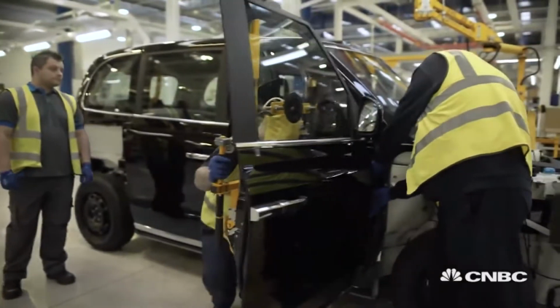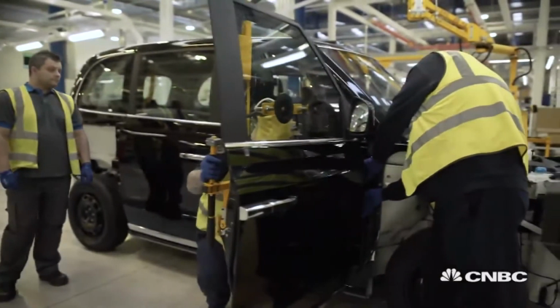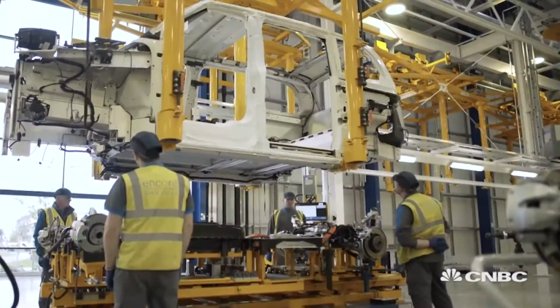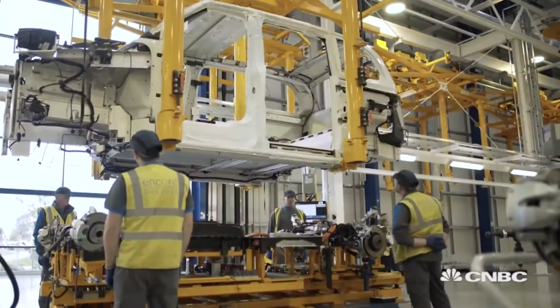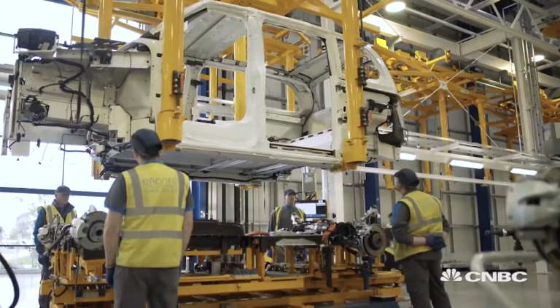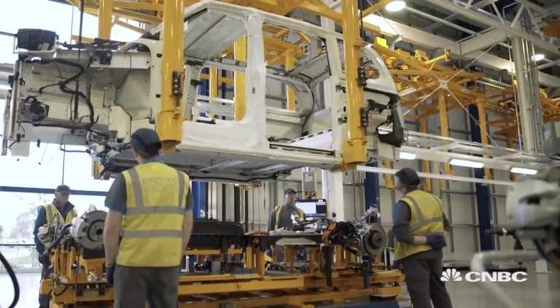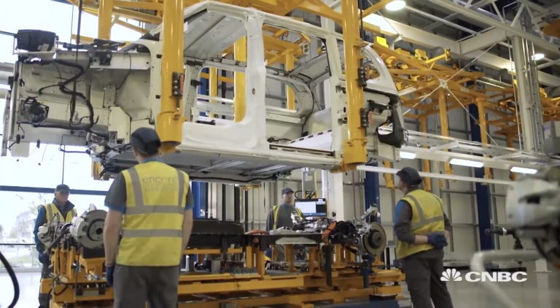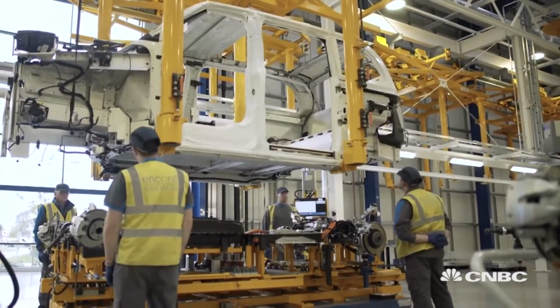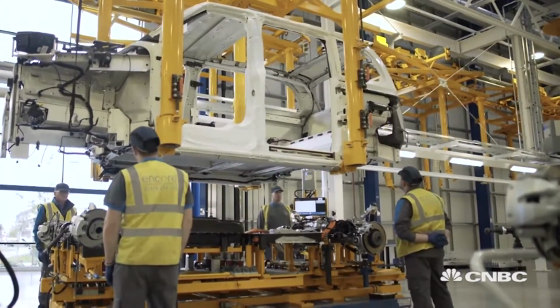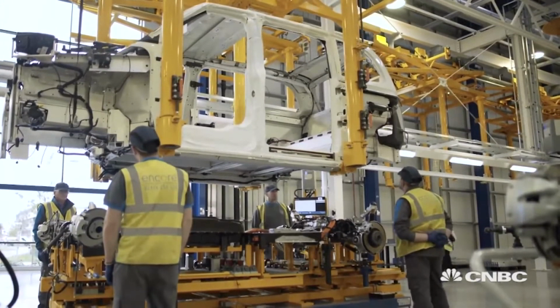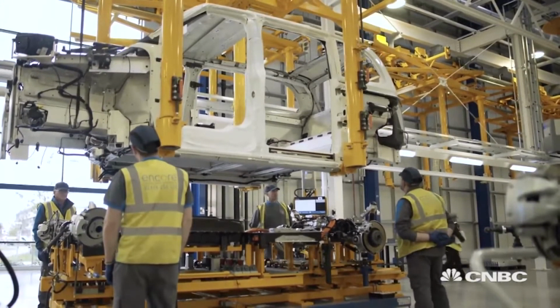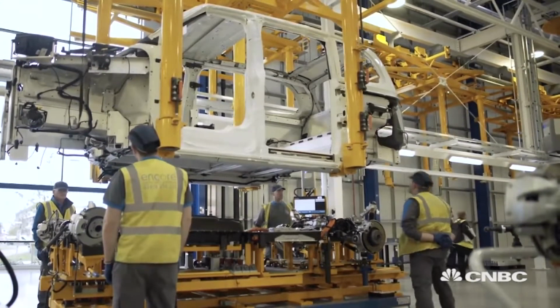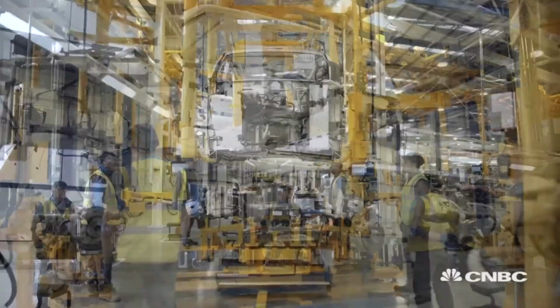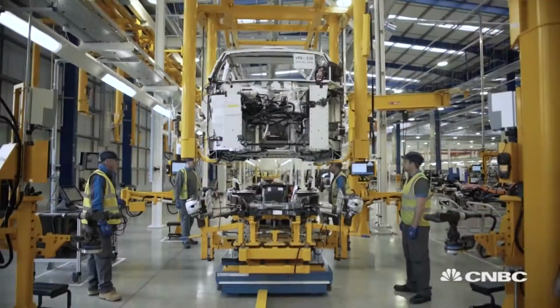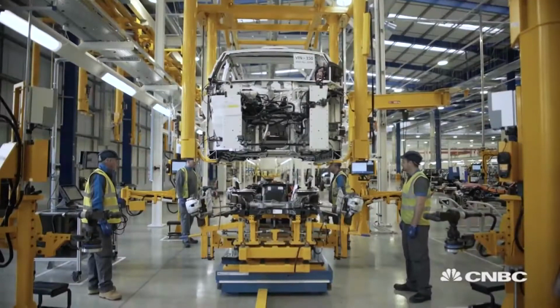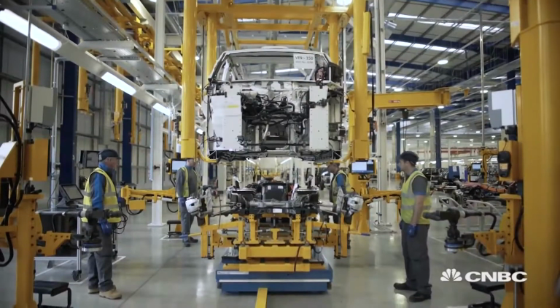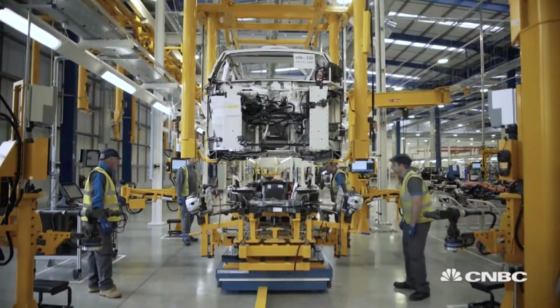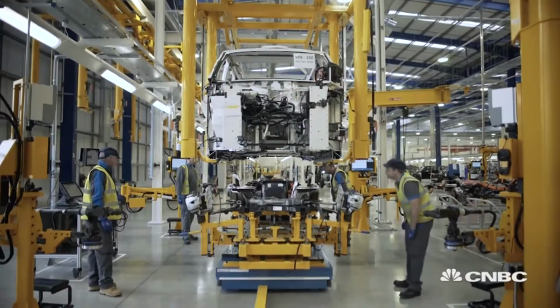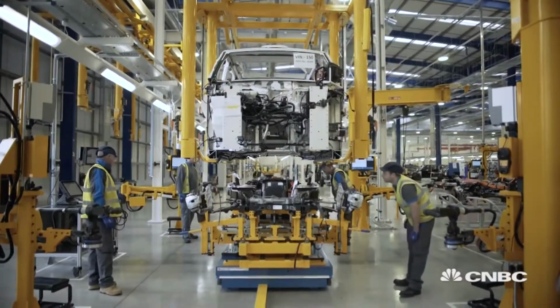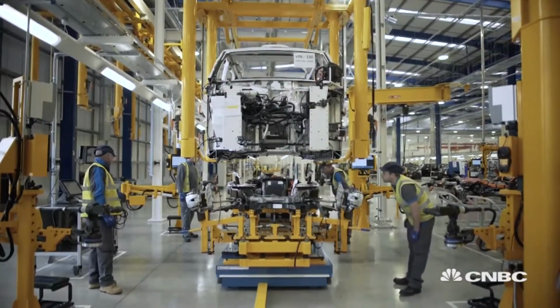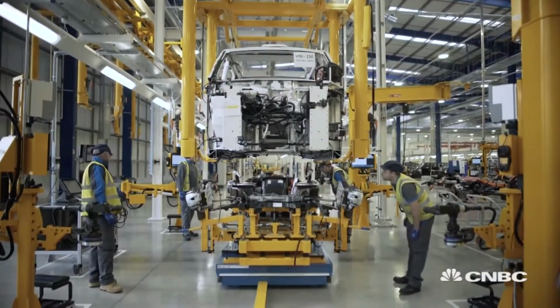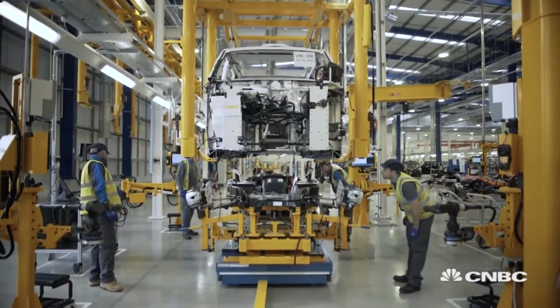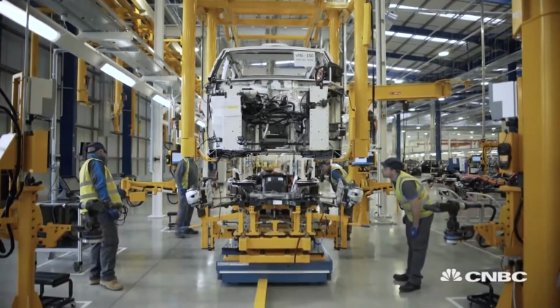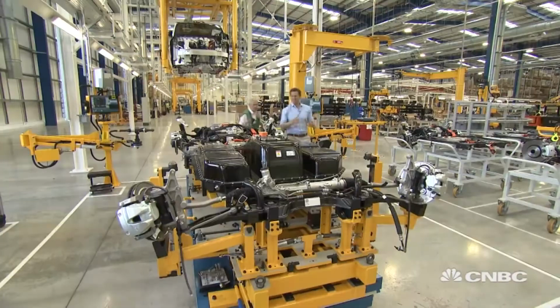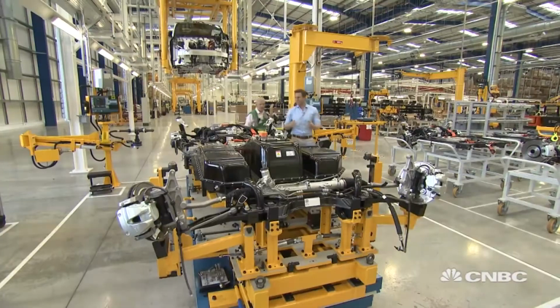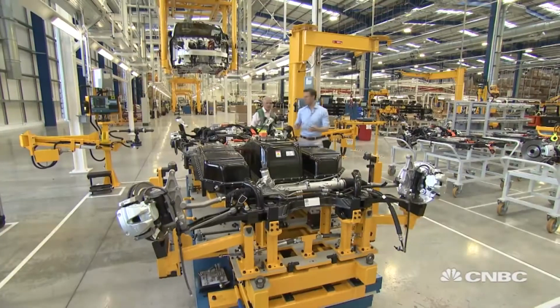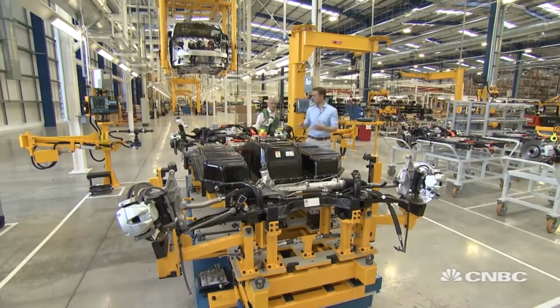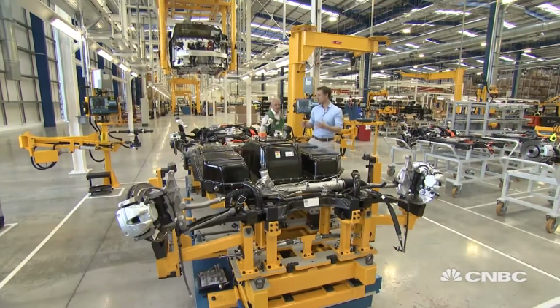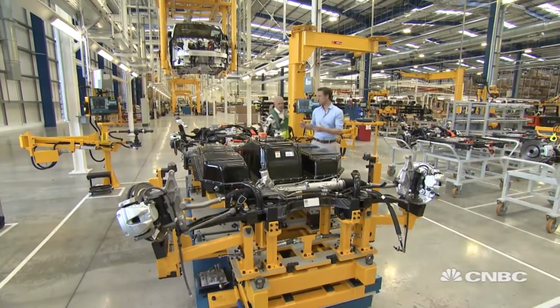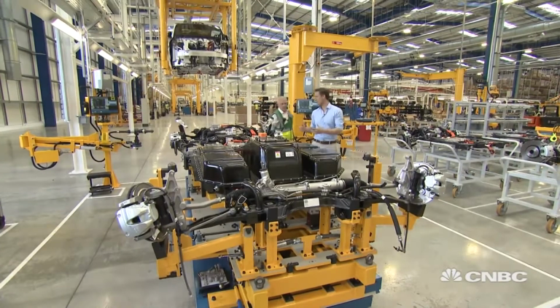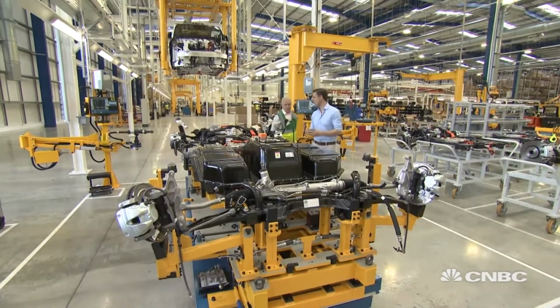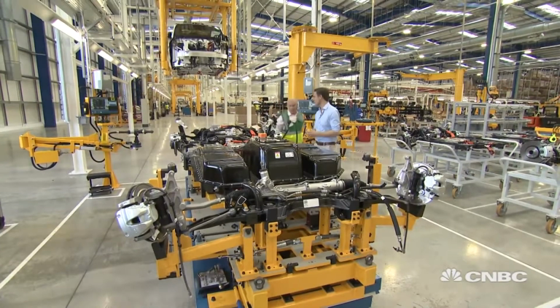The batteries are fixed into the chassis, and the vehicle's body is then attached on top. Steve Fitter is the production manager.